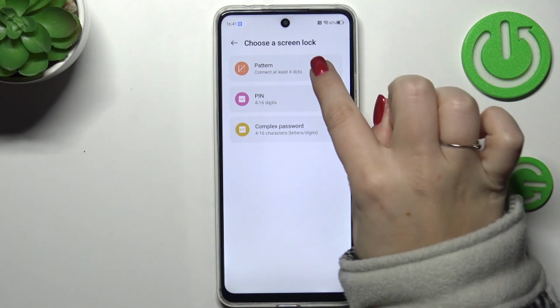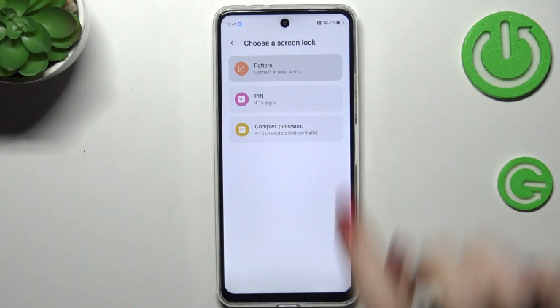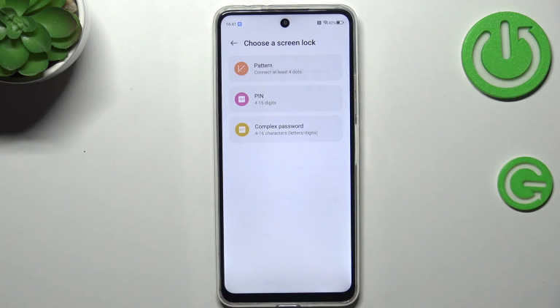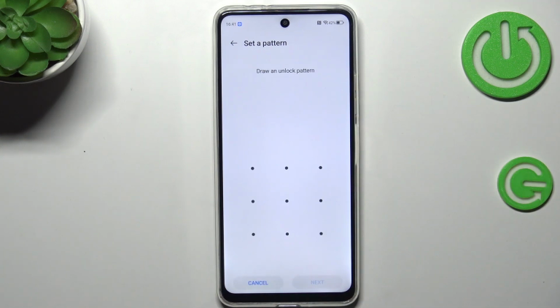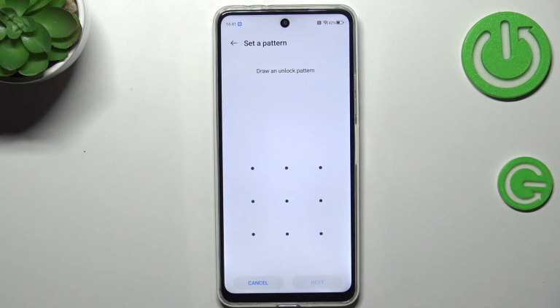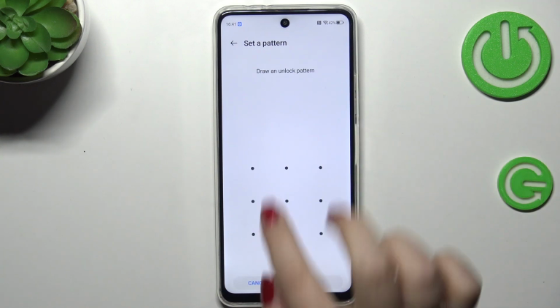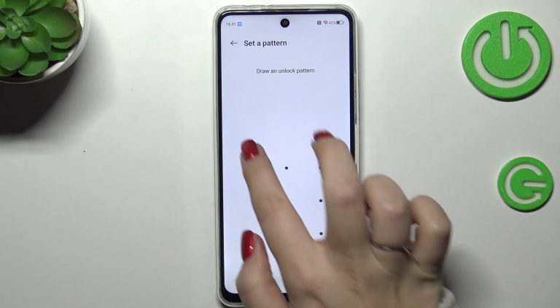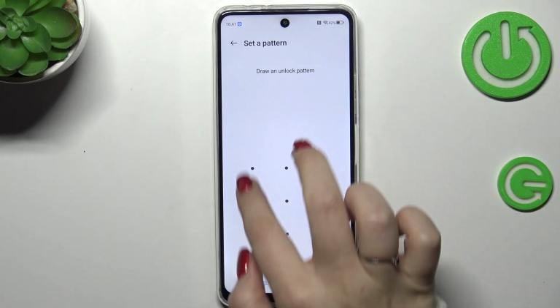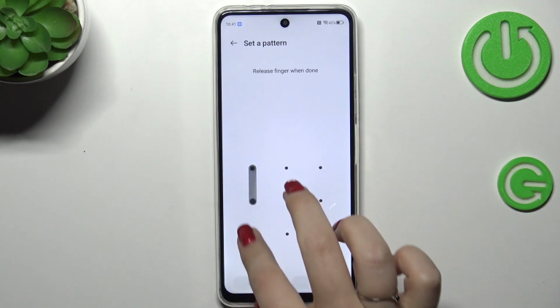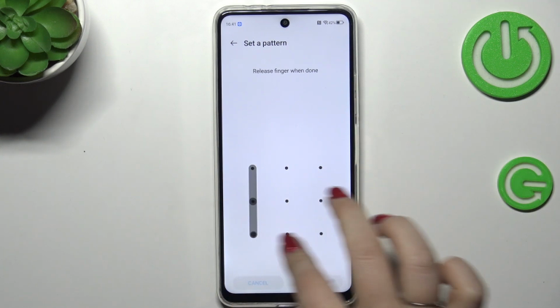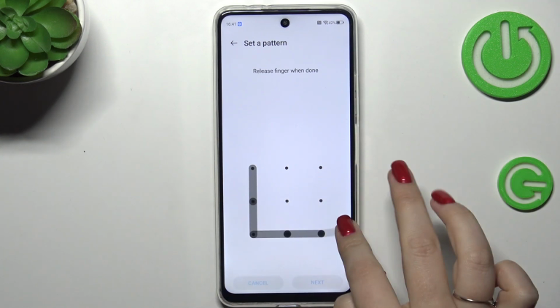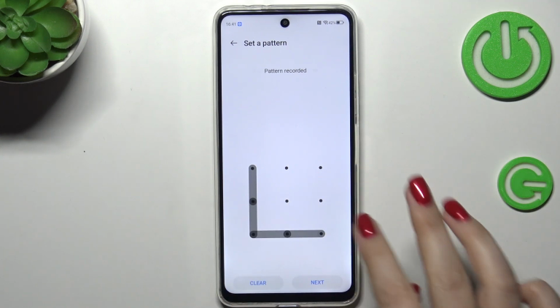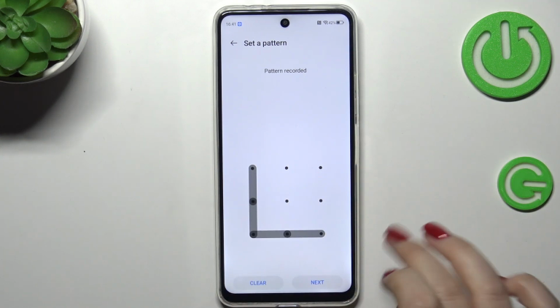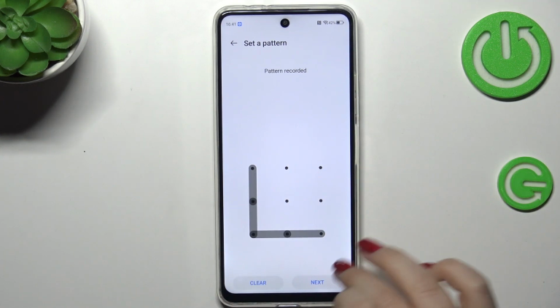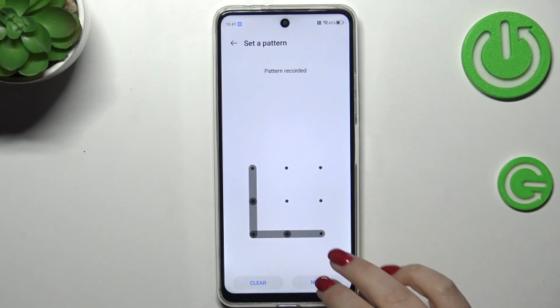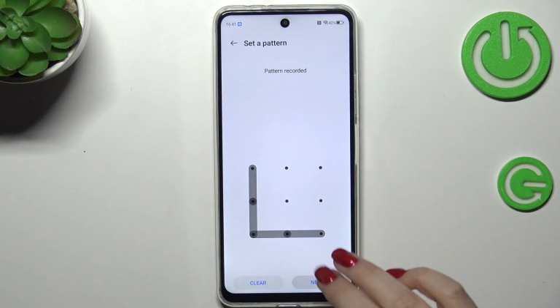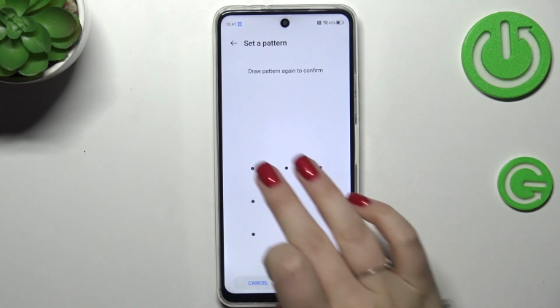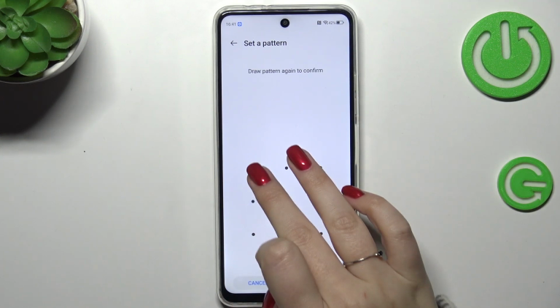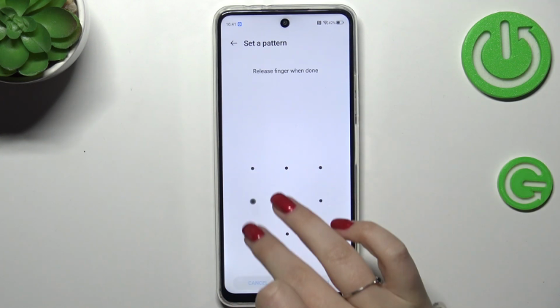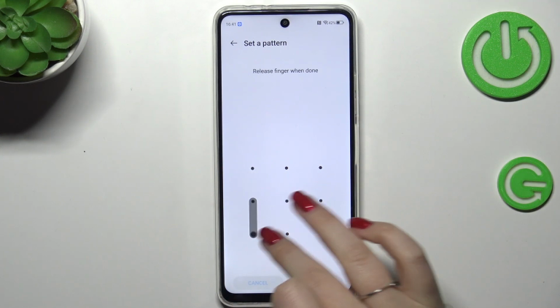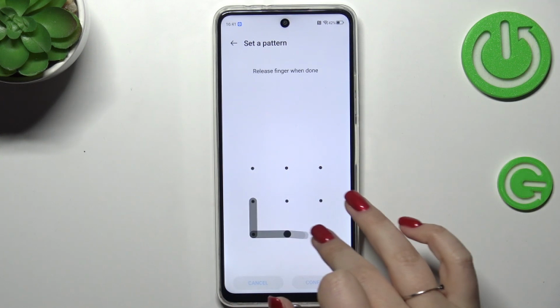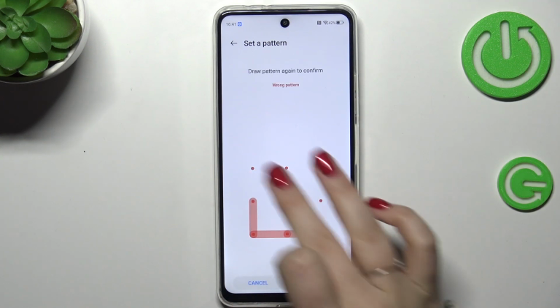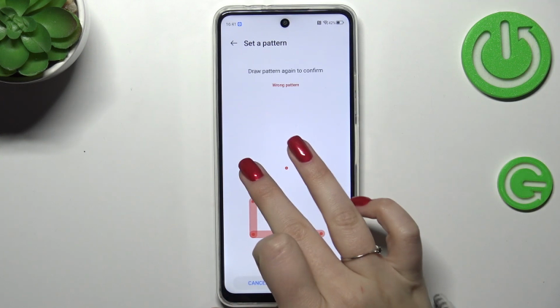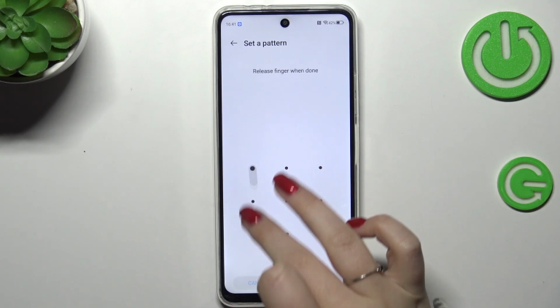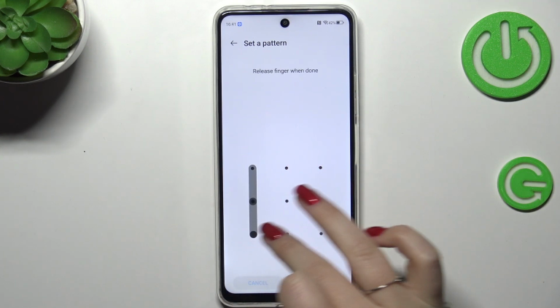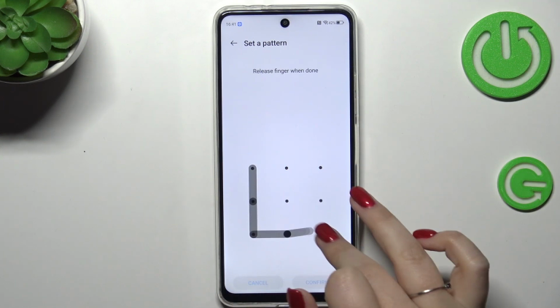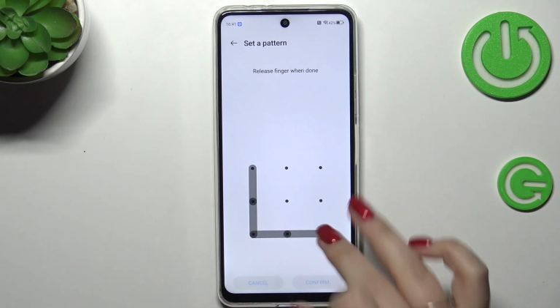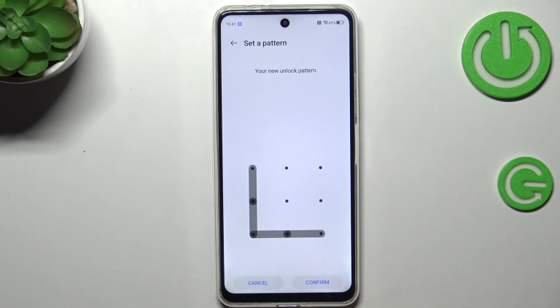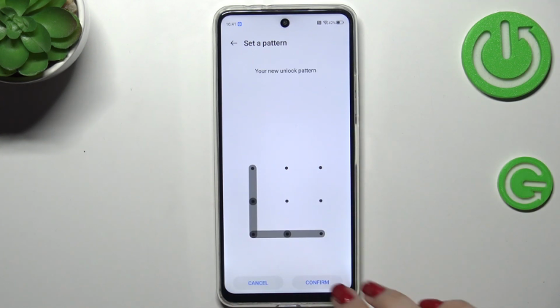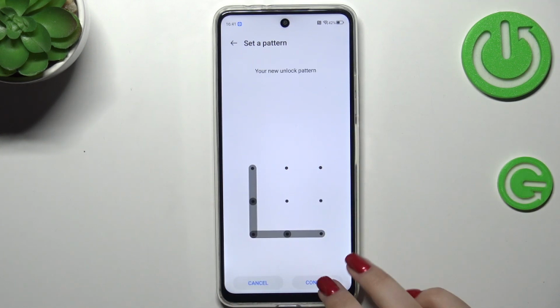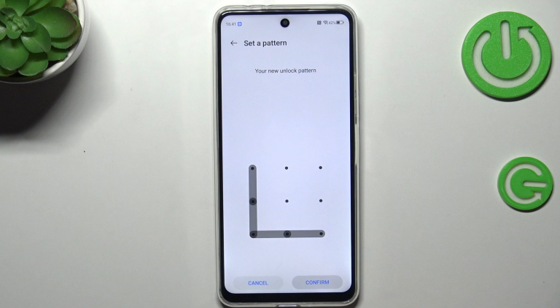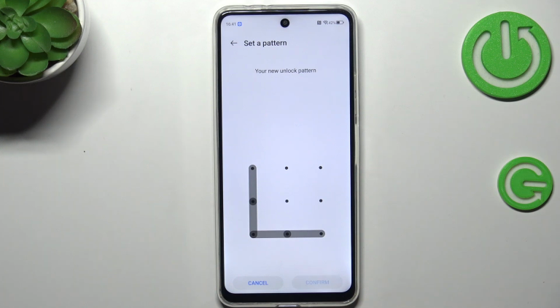So just let me choose the Pattern. Let me draw it, tap on Next, redraw it and confirm.